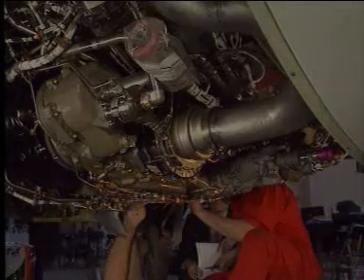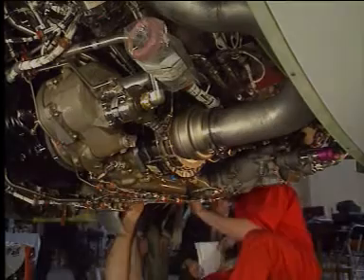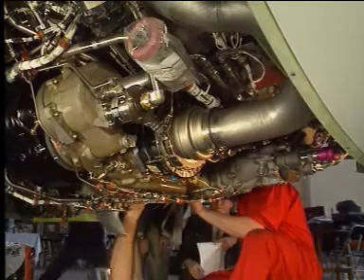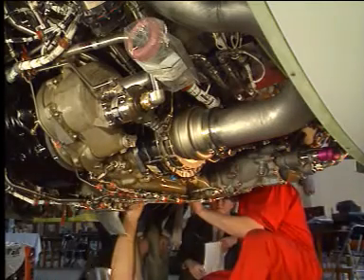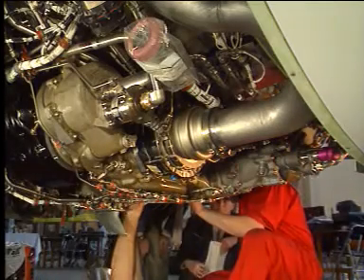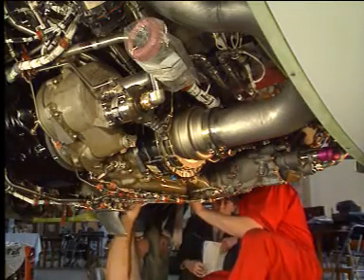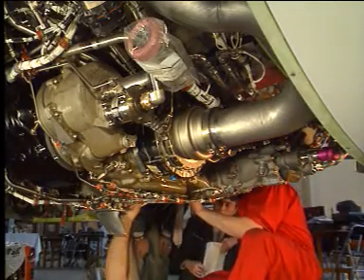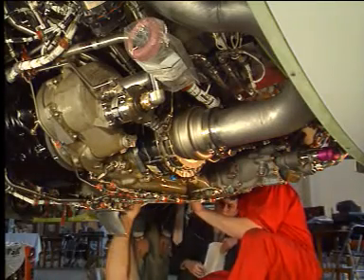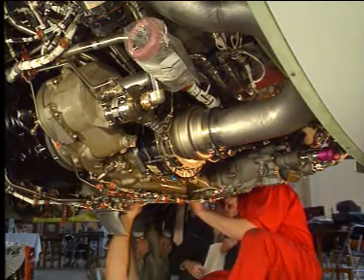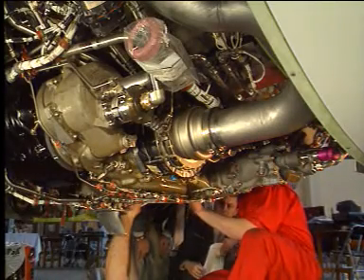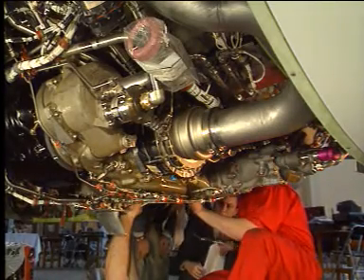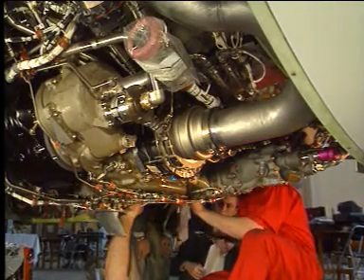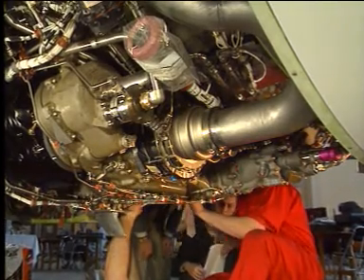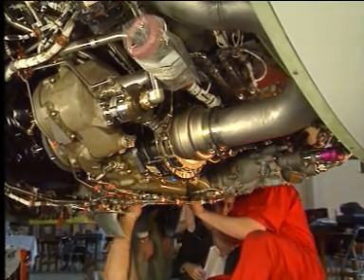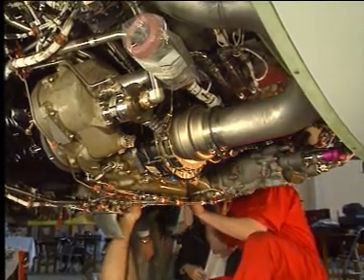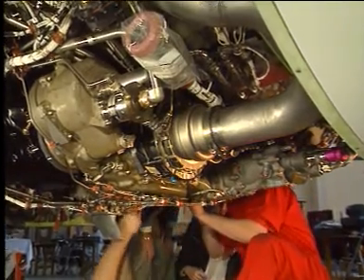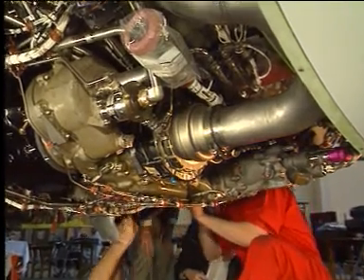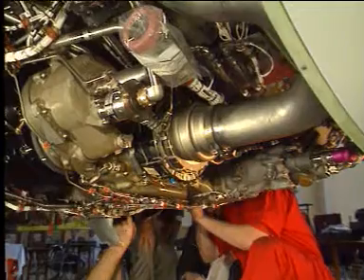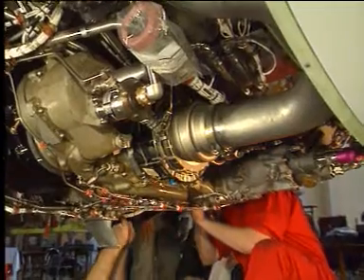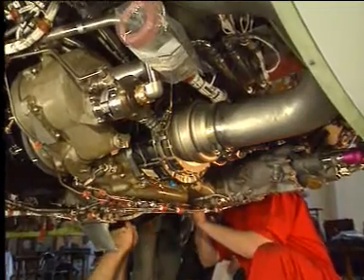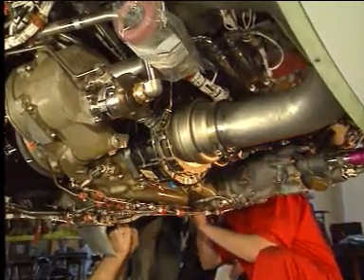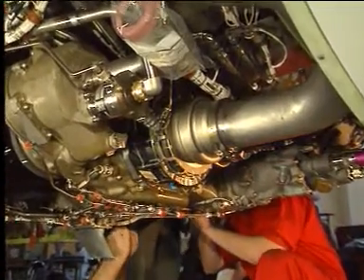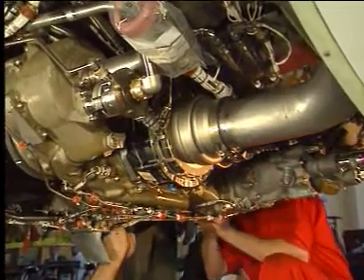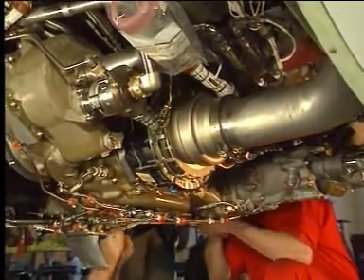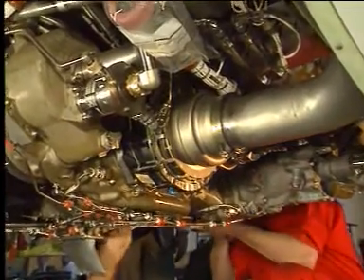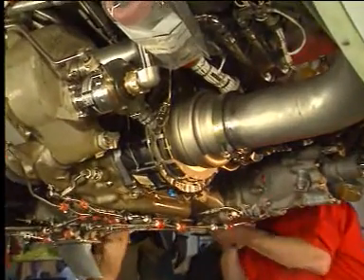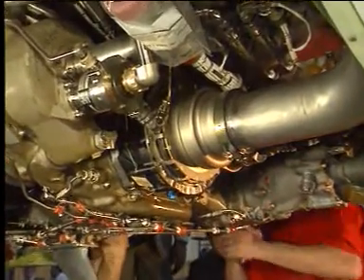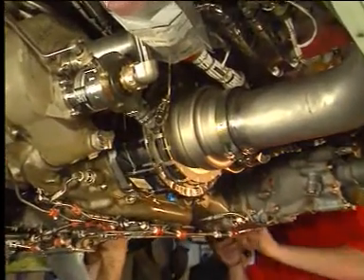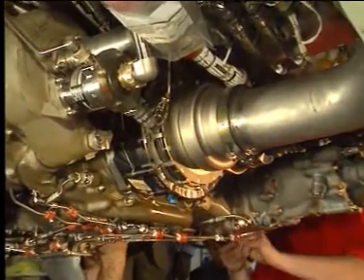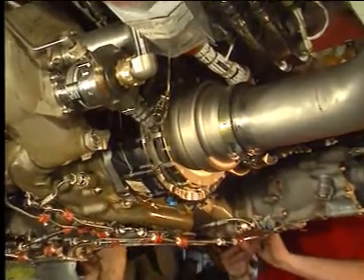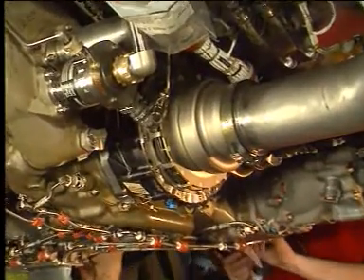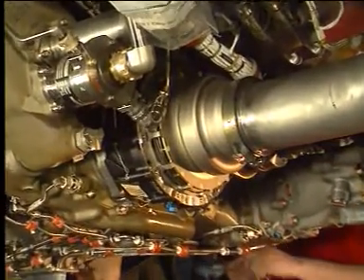In case of mechanical rupture or failure, the air starter can be easily removed online.